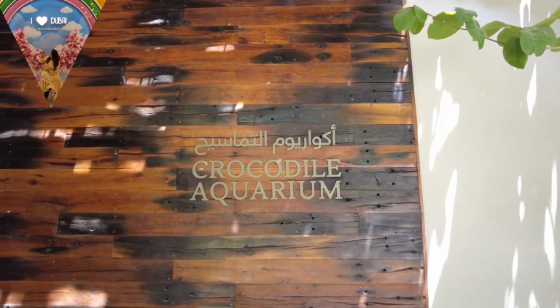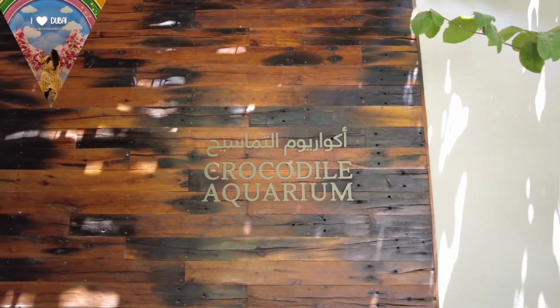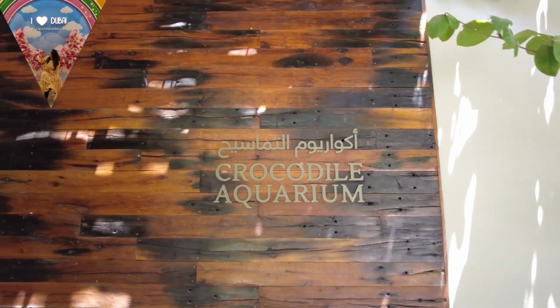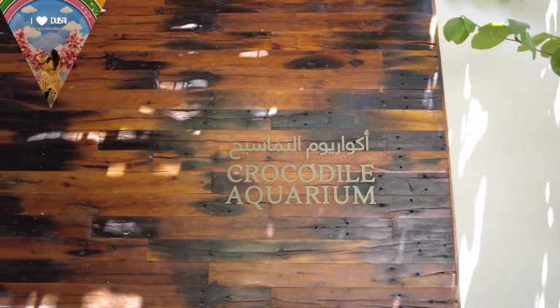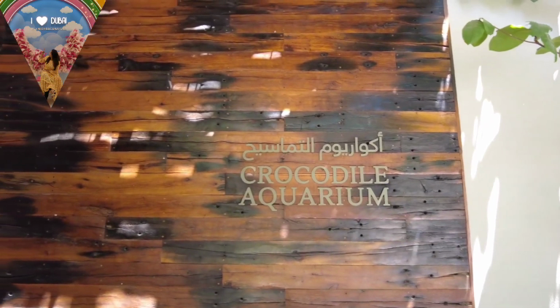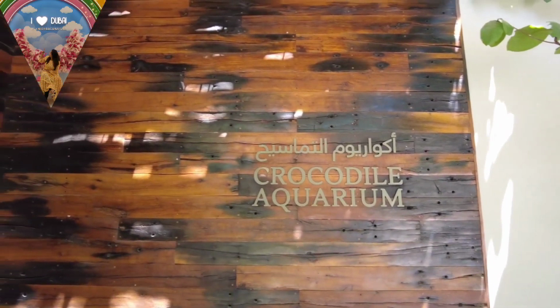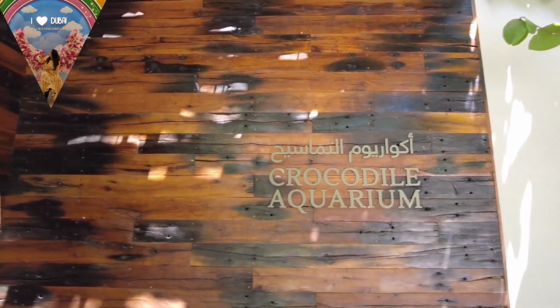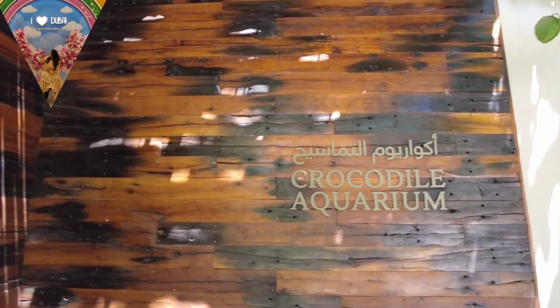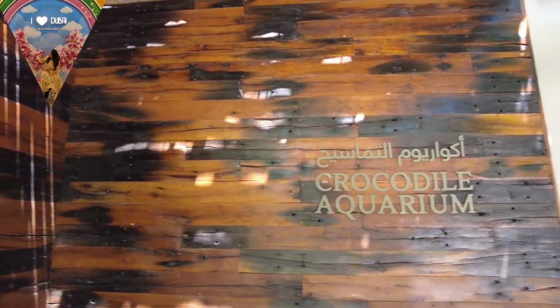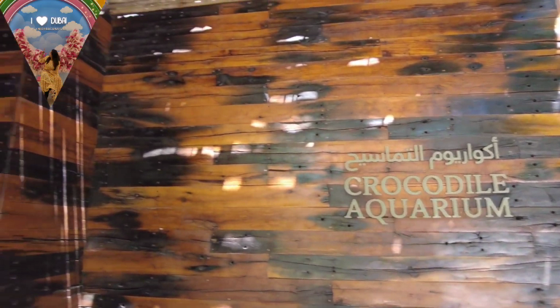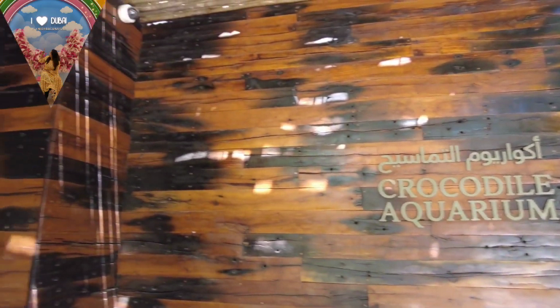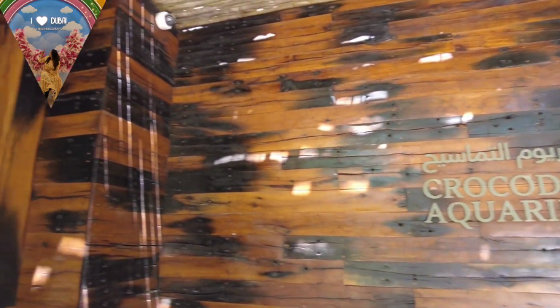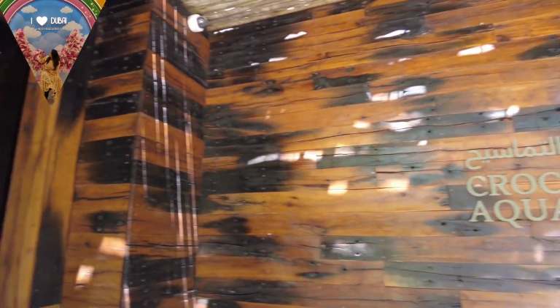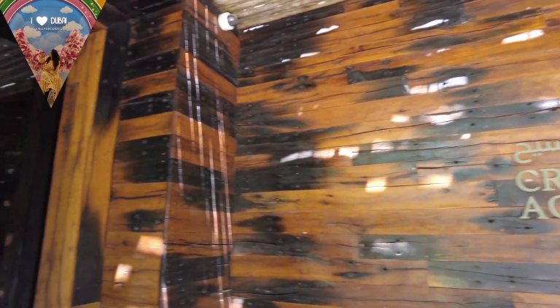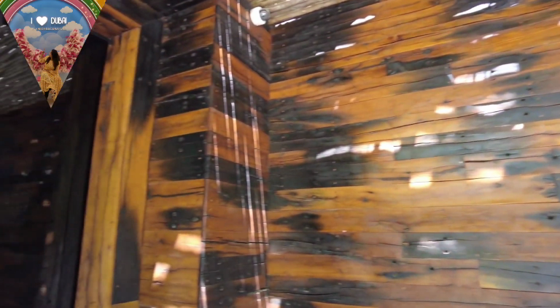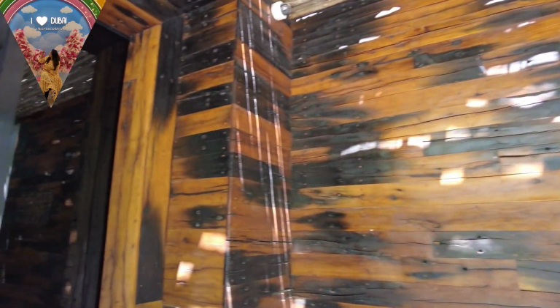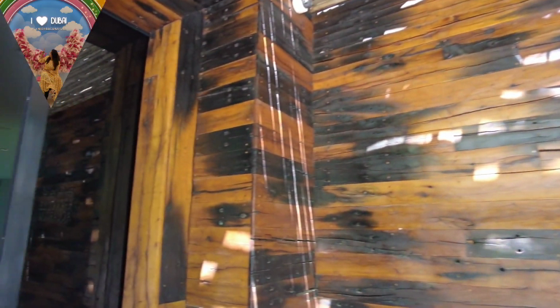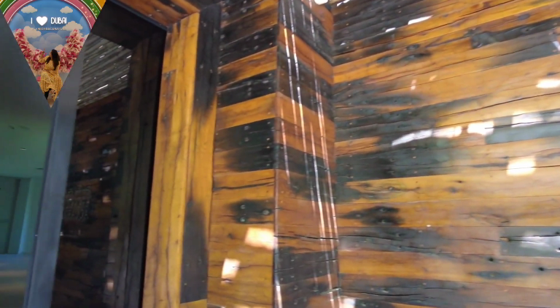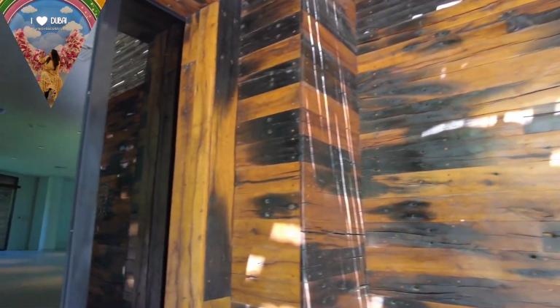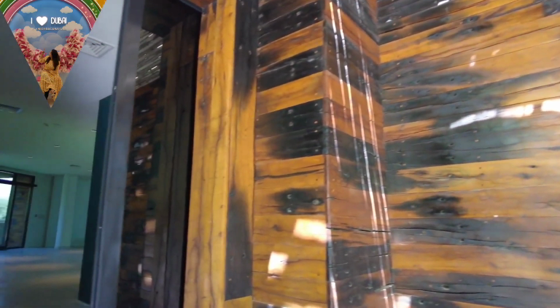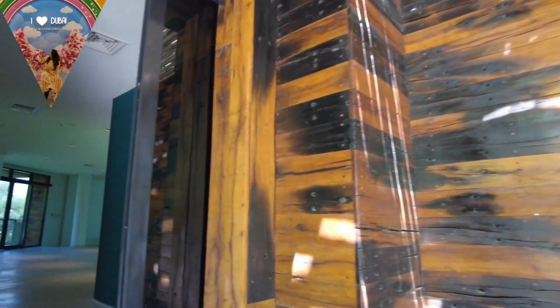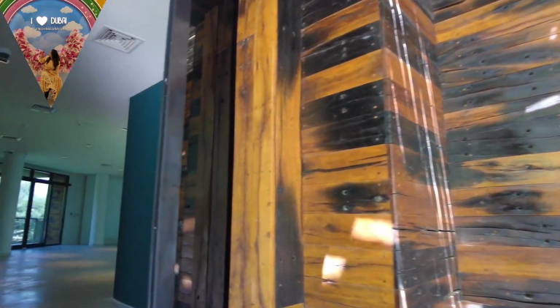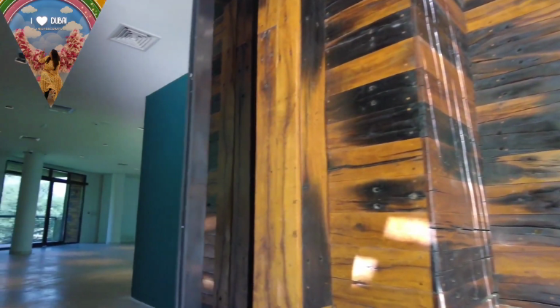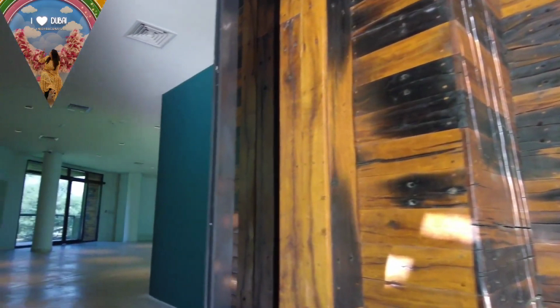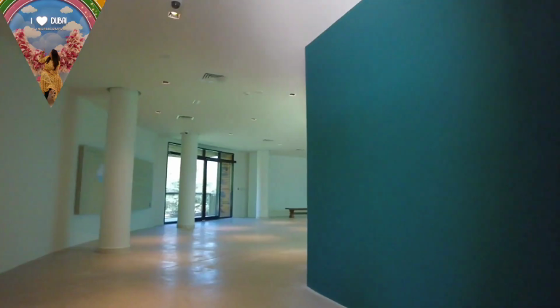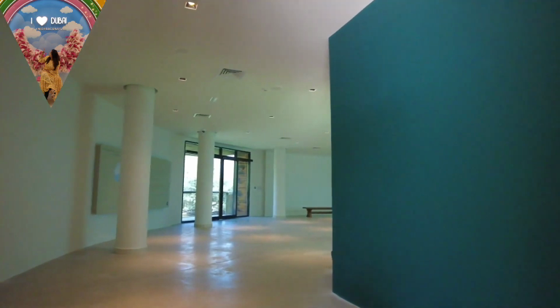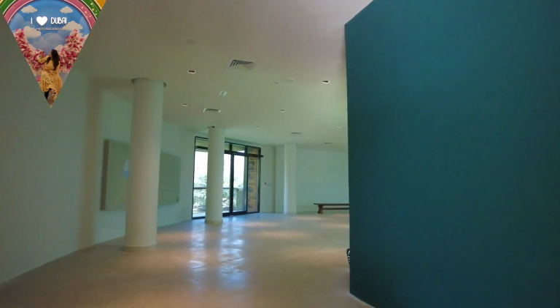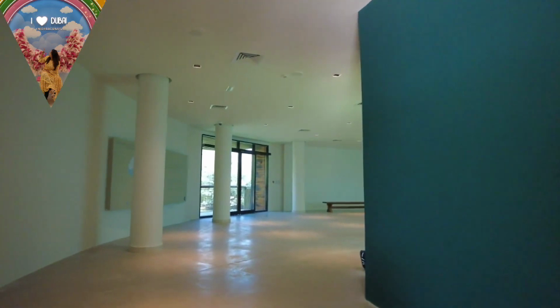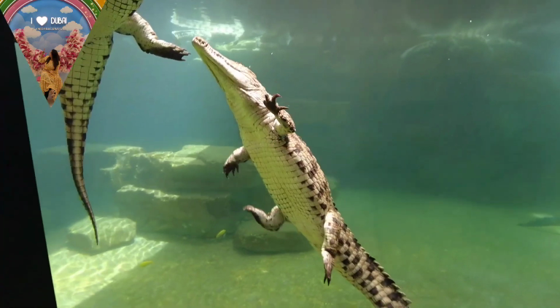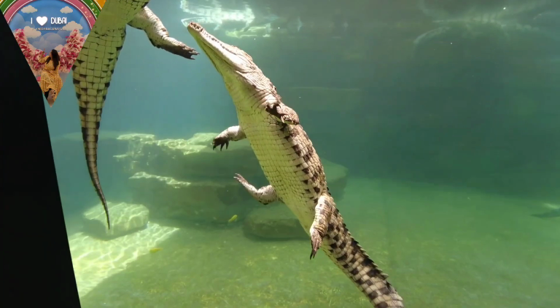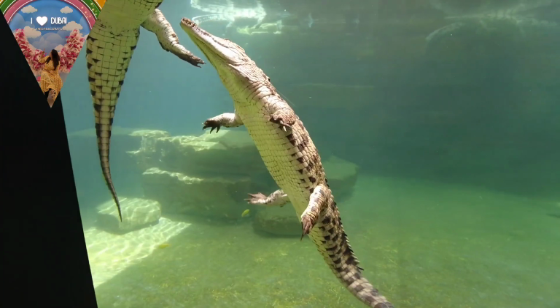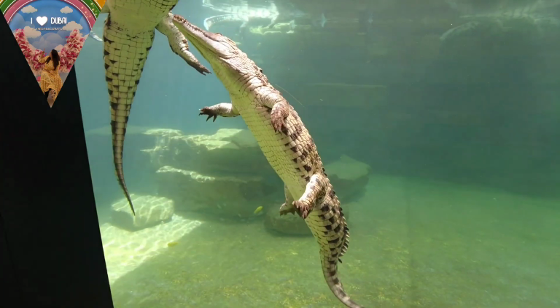The most interesting part of this park is the Crocodile Aquarium, where you can see the big crocodiles up close.